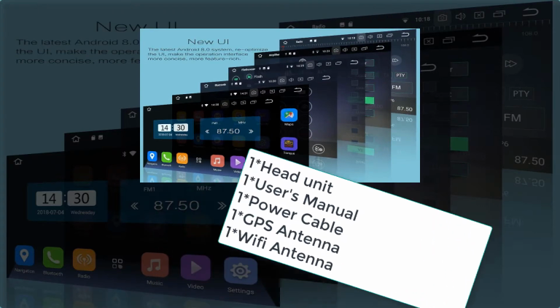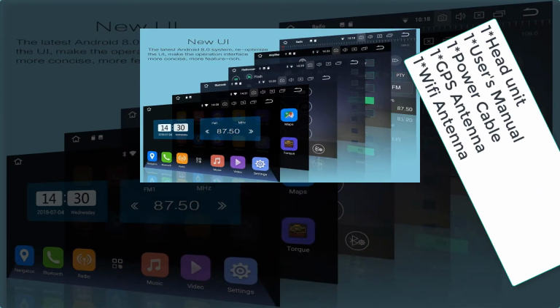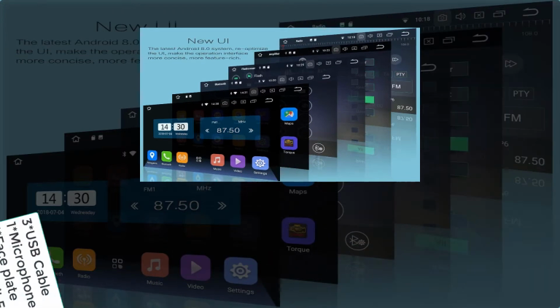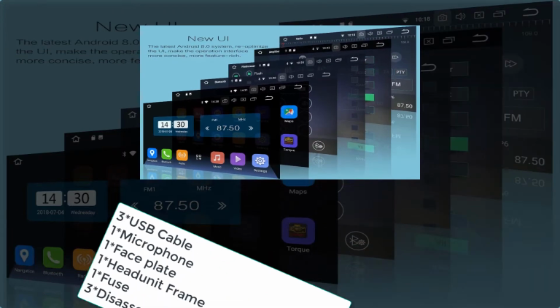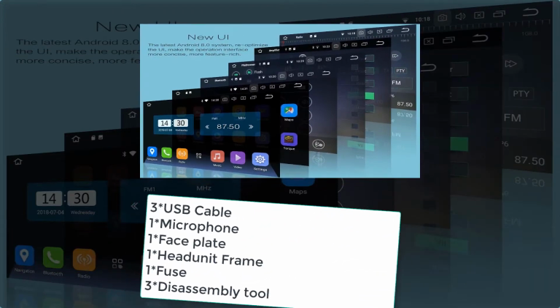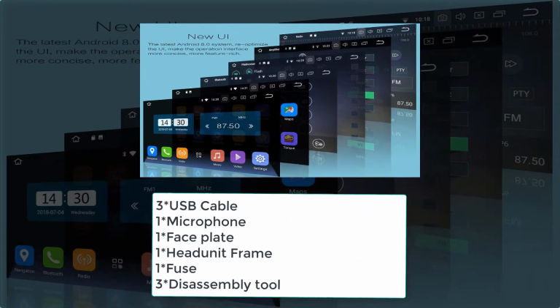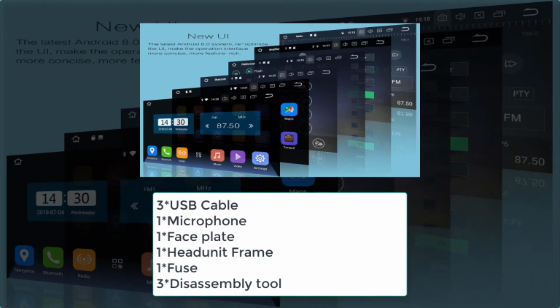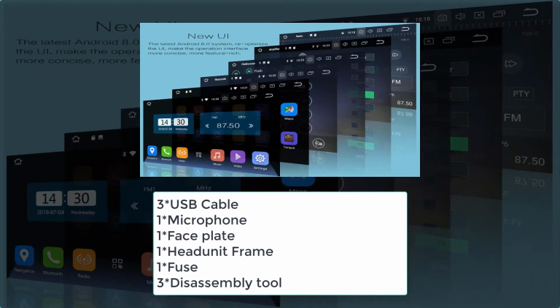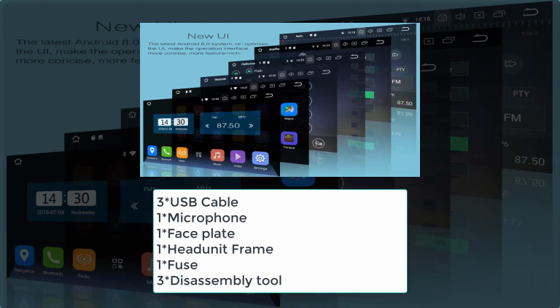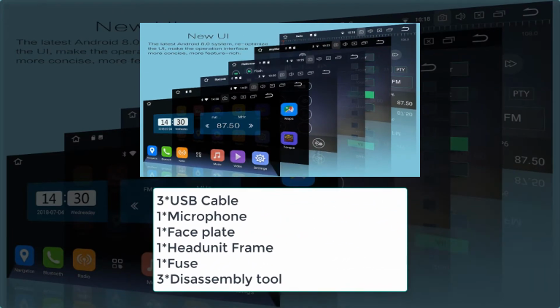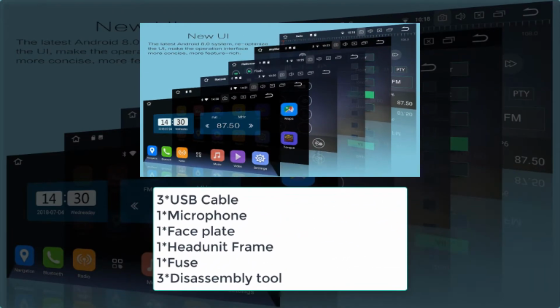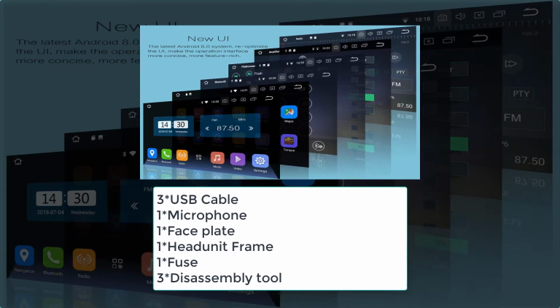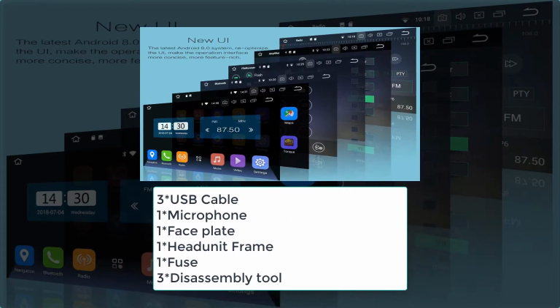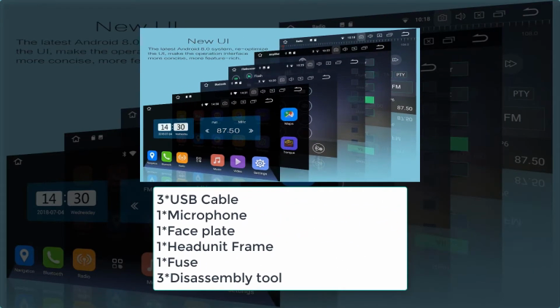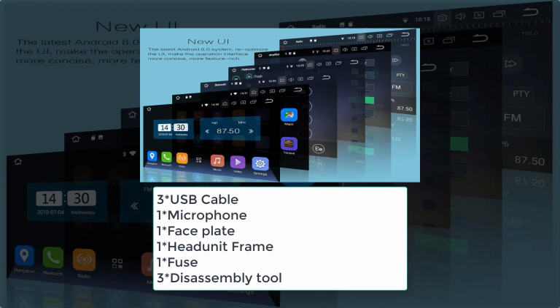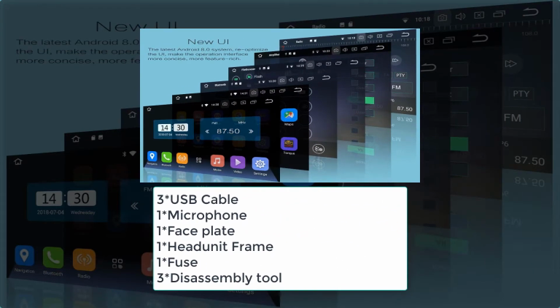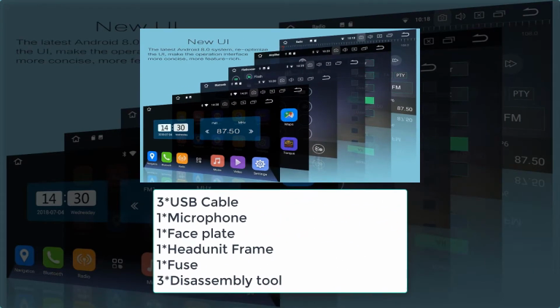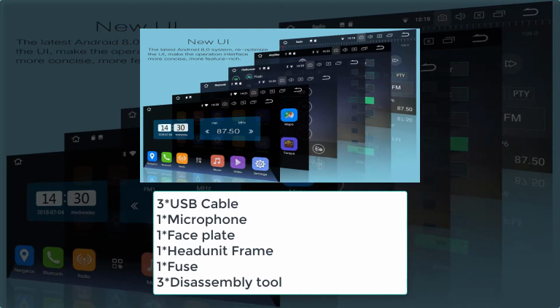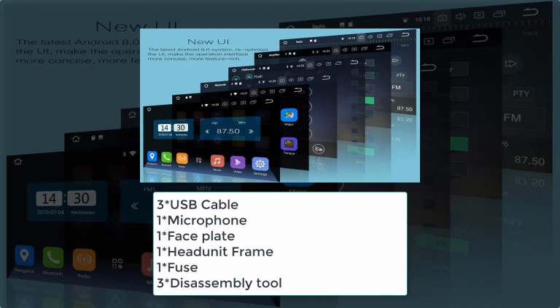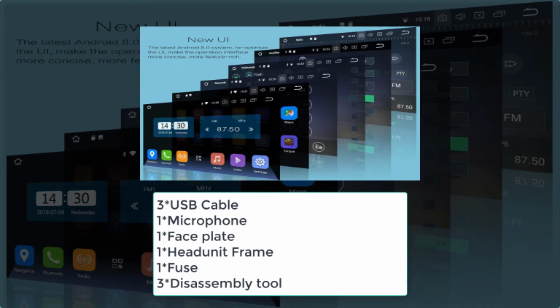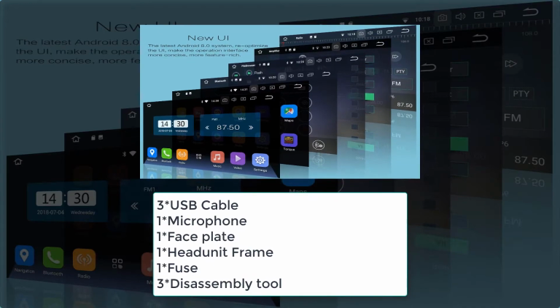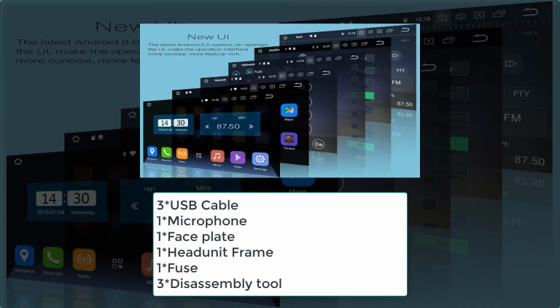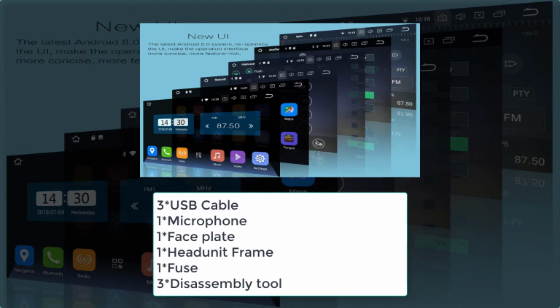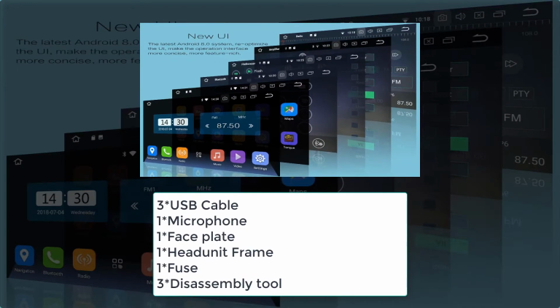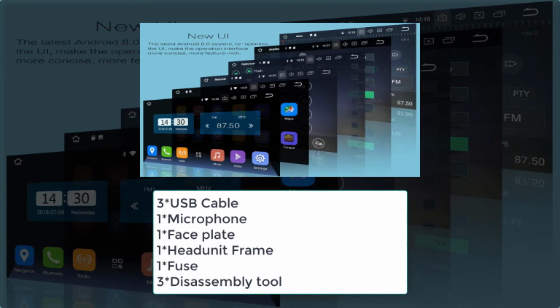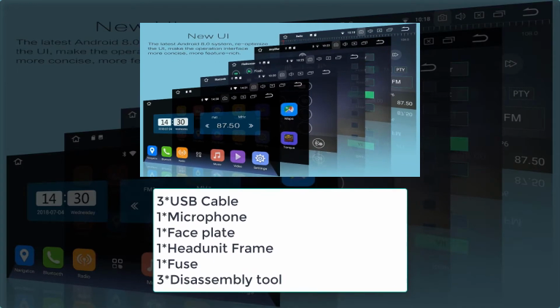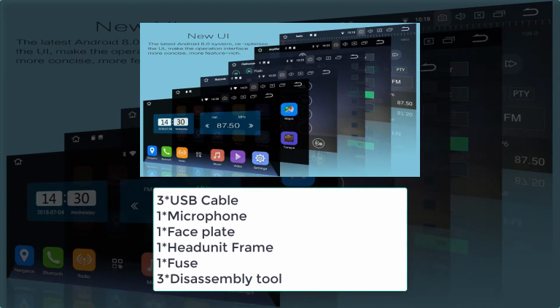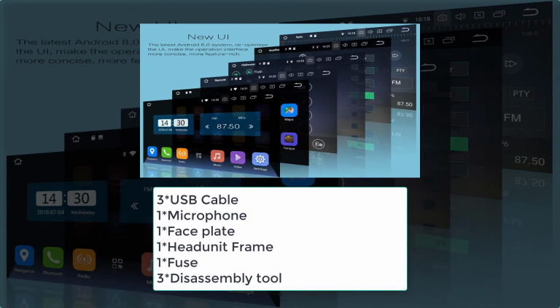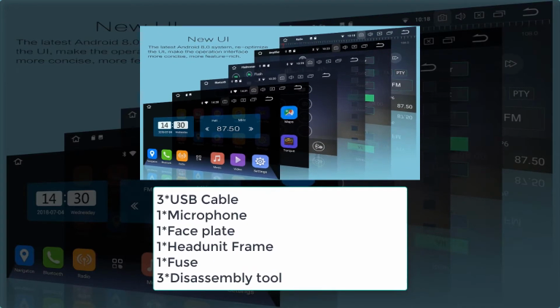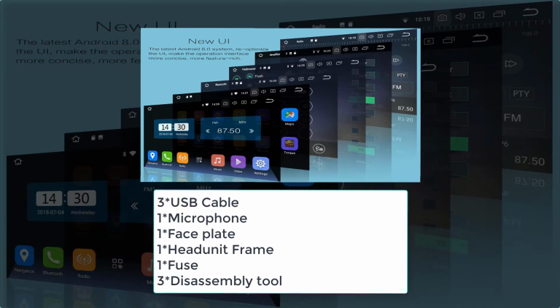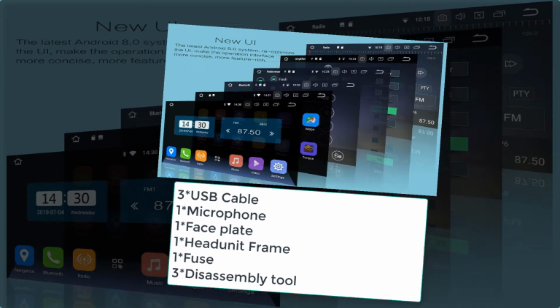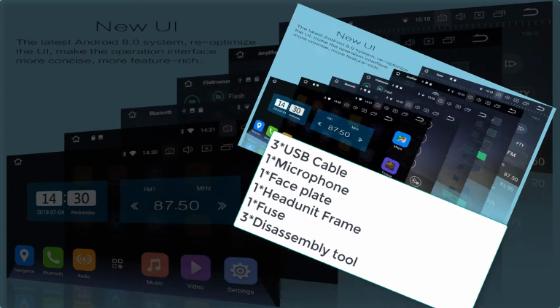Package contents: three USB cables, one microphone, one faceplate, one head unit frame, one fuse, three disassembly tools, one power cable, one GPS antenna, and one Wi-Fi antenna.